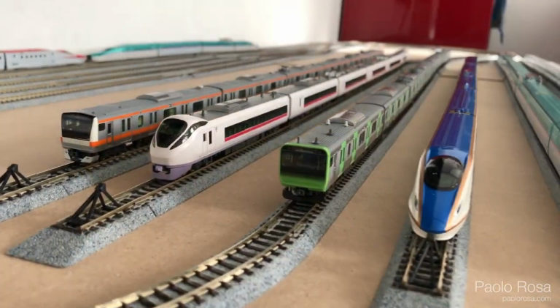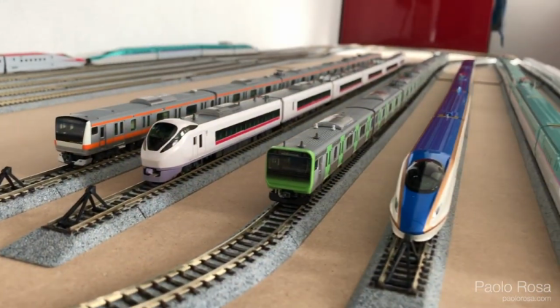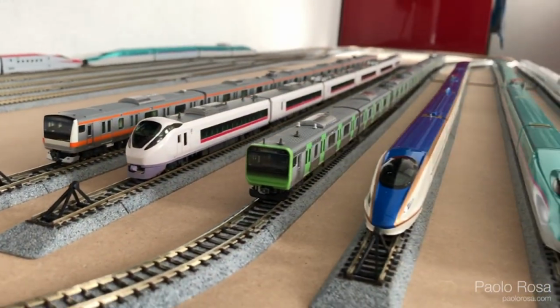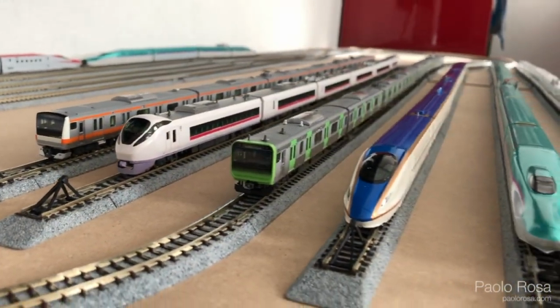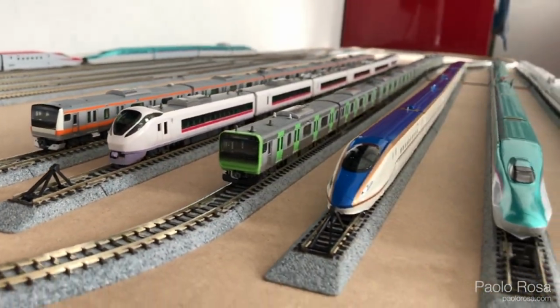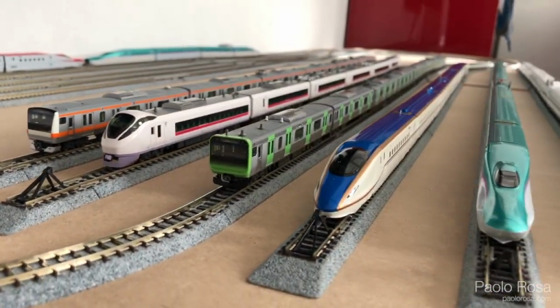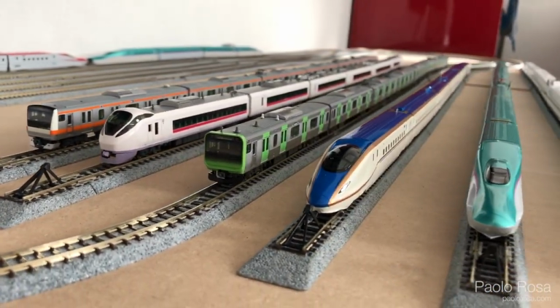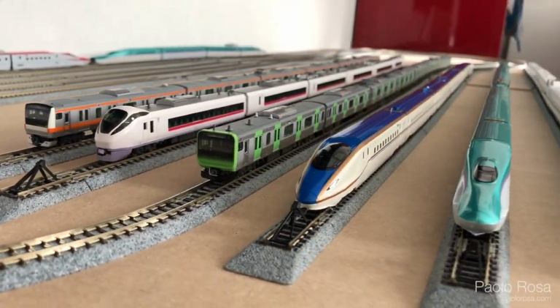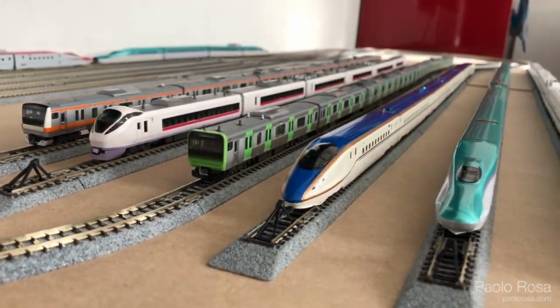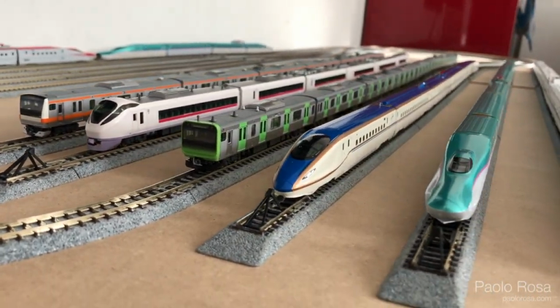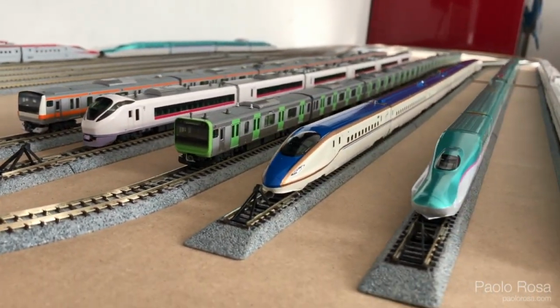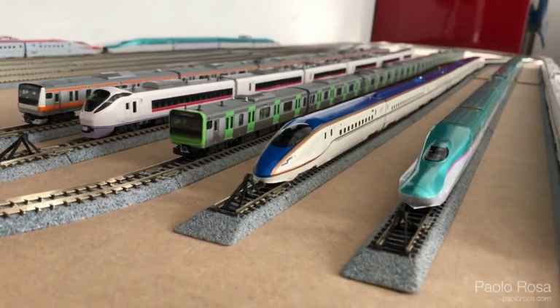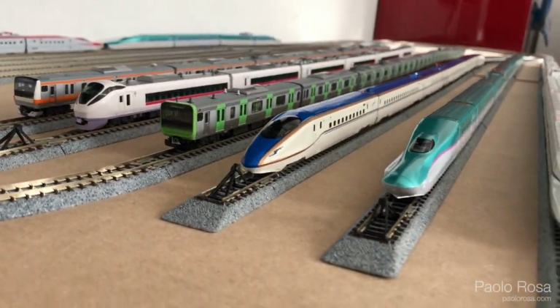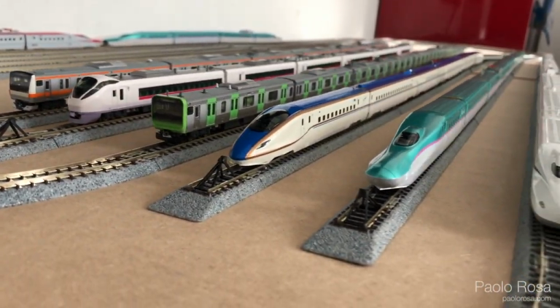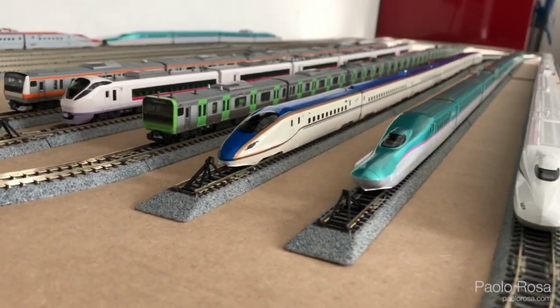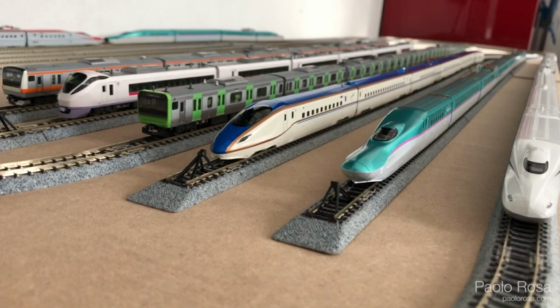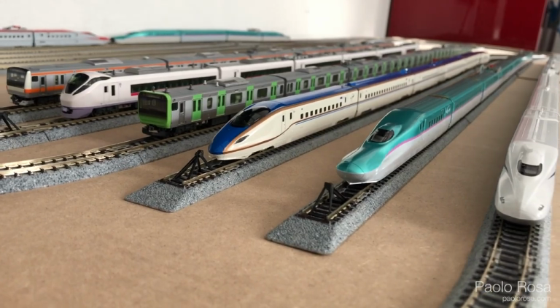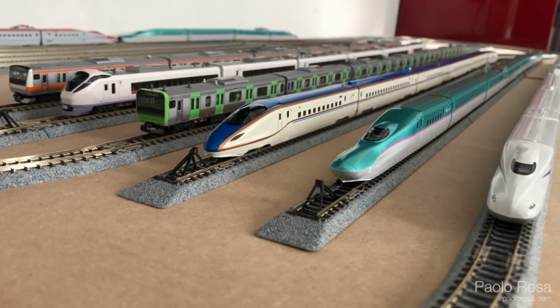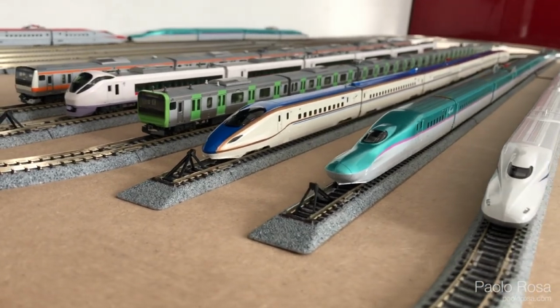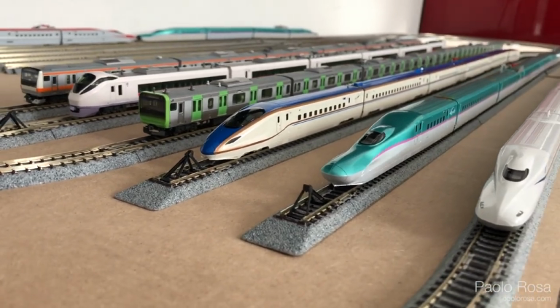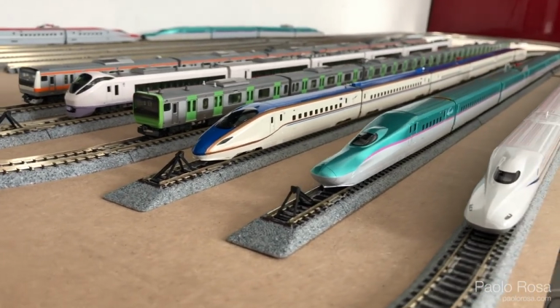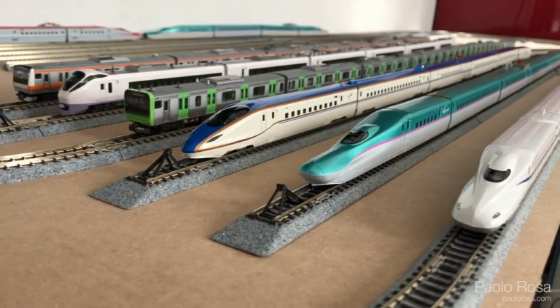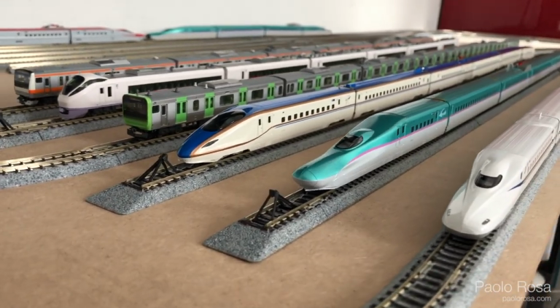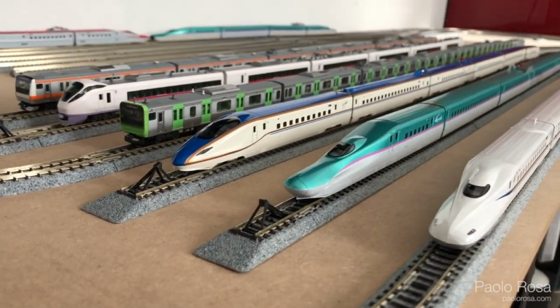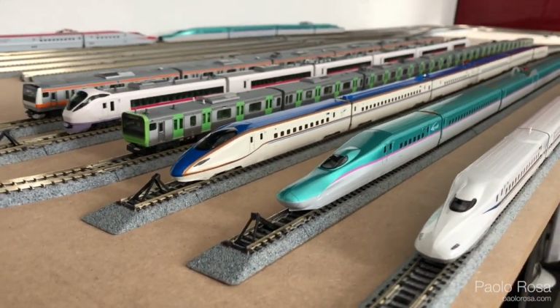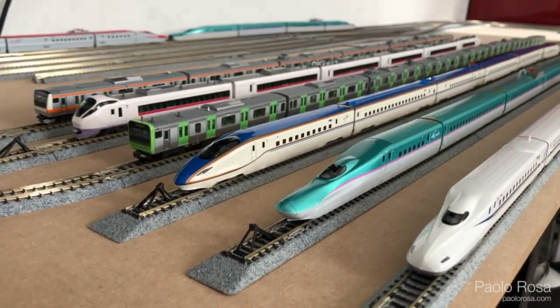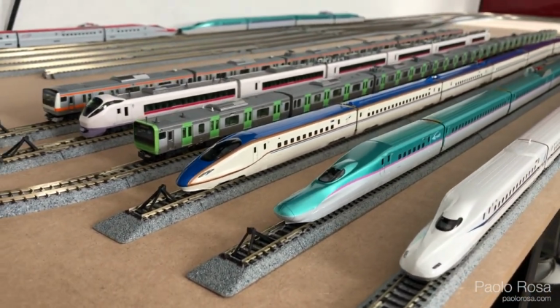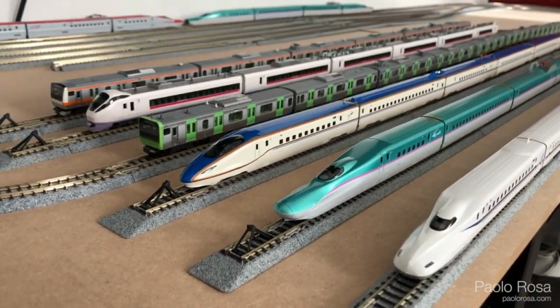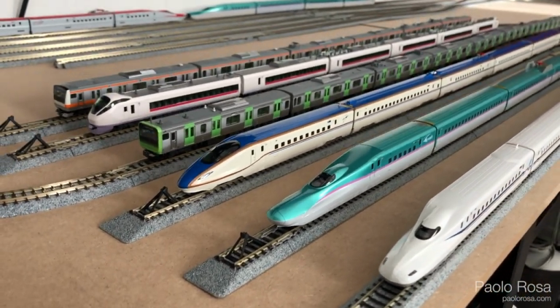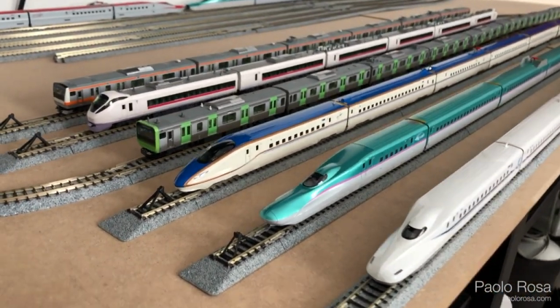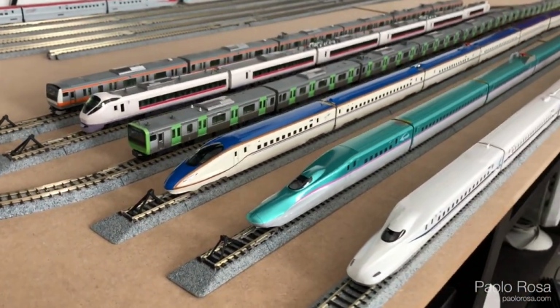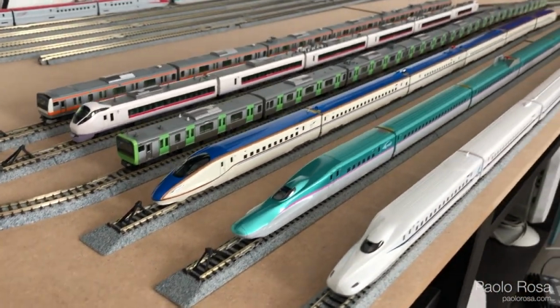Before cutting and drilling, I laid down all the track pieces and tested all the trains just to check that they all run fine.